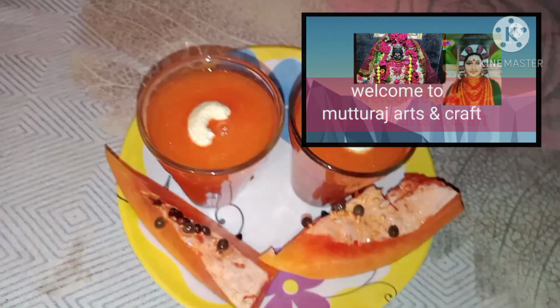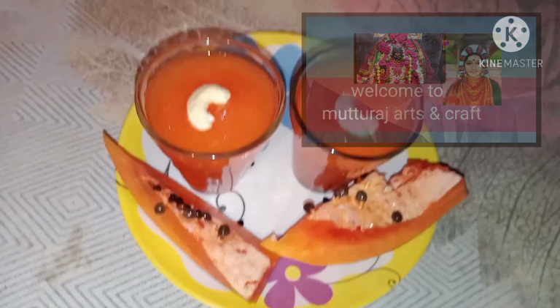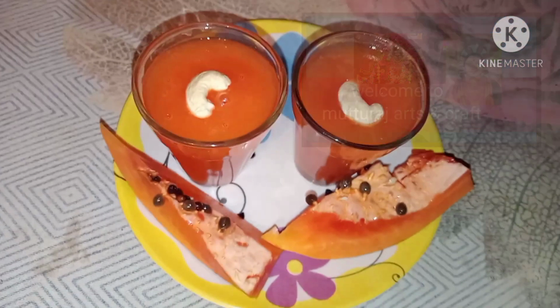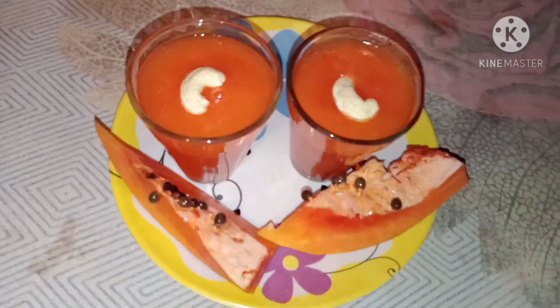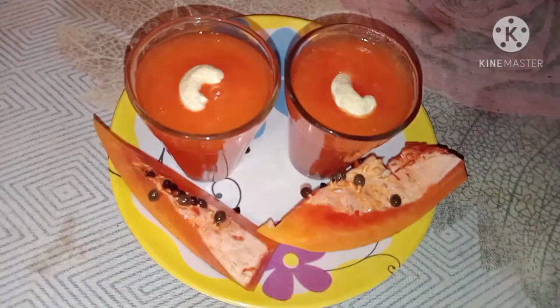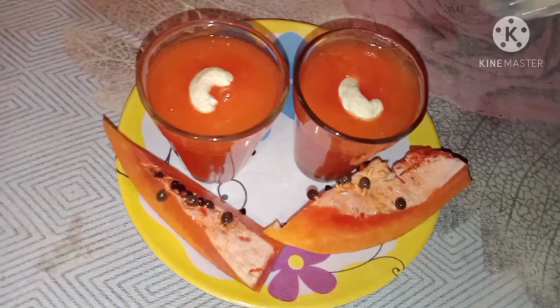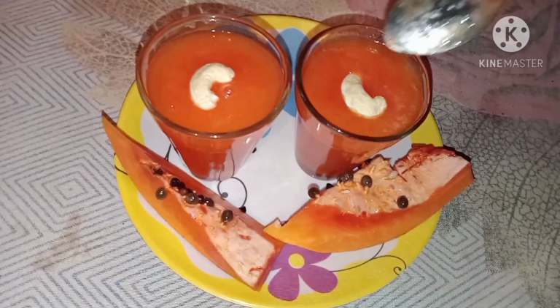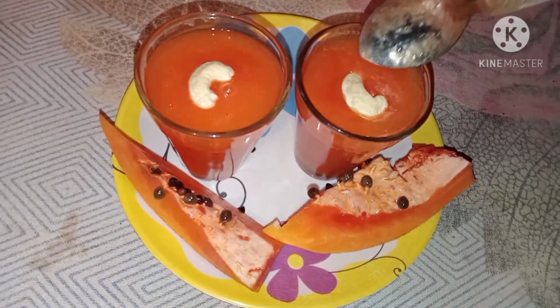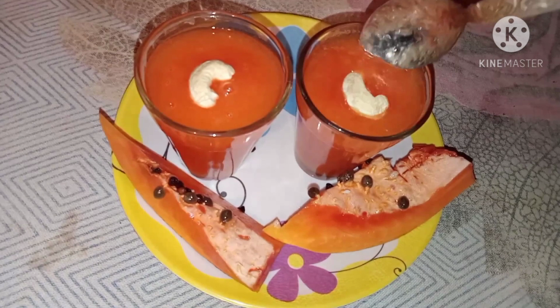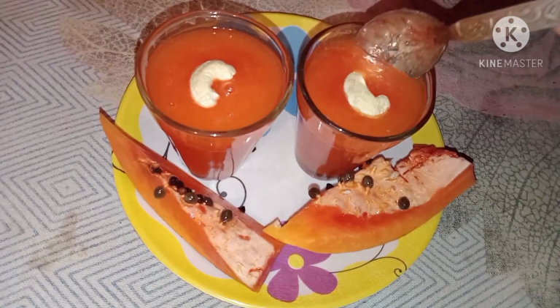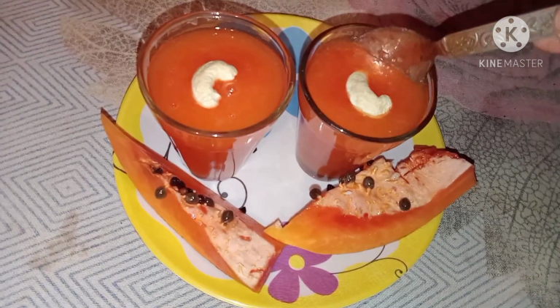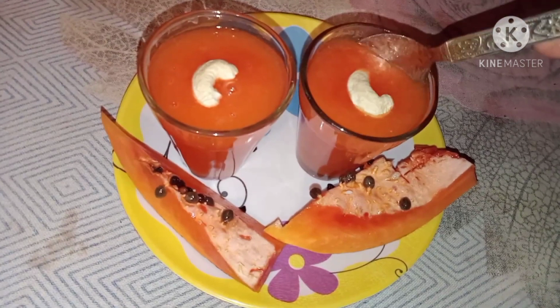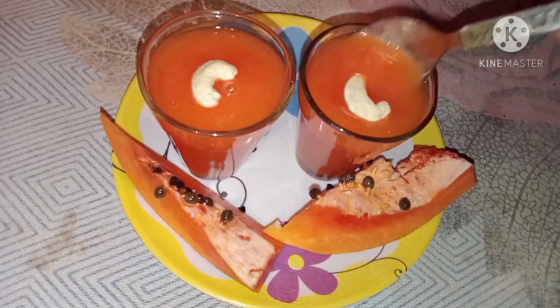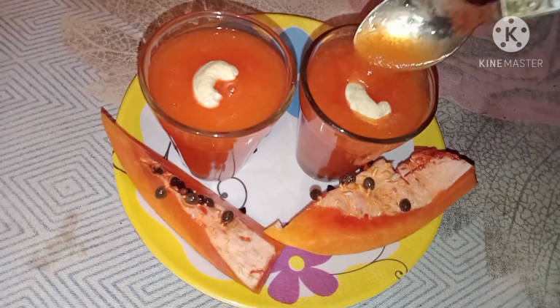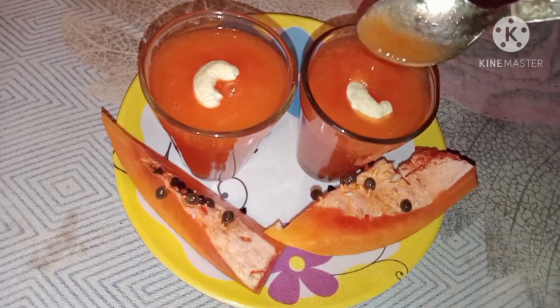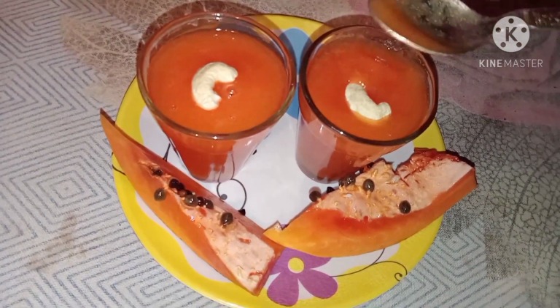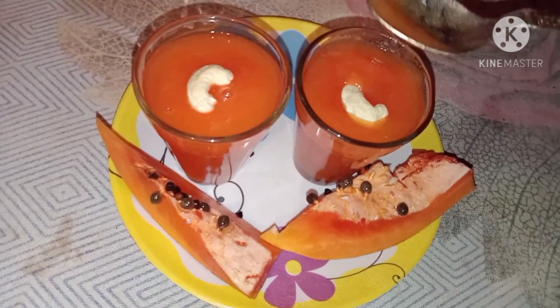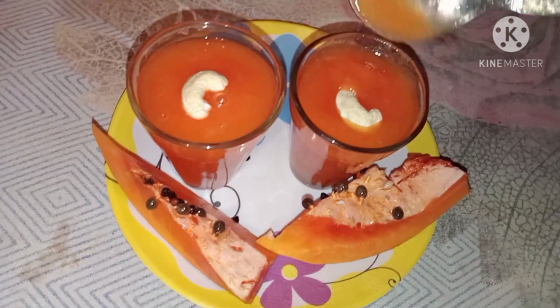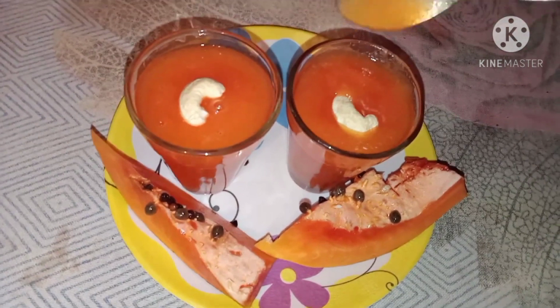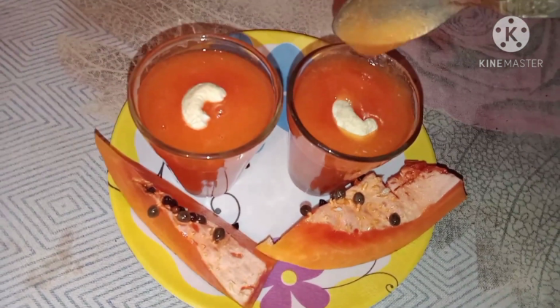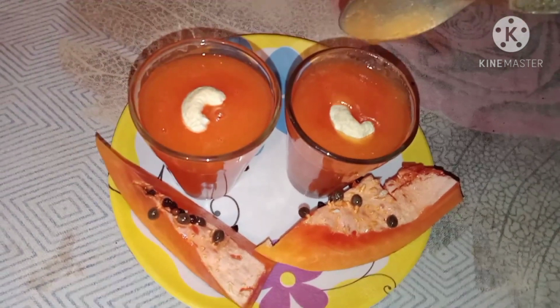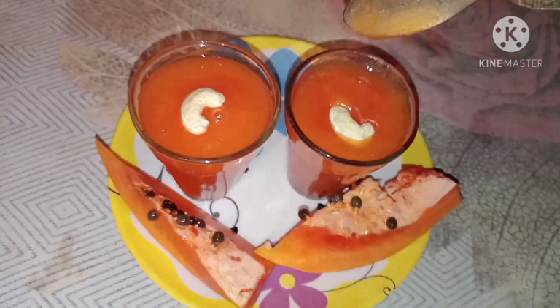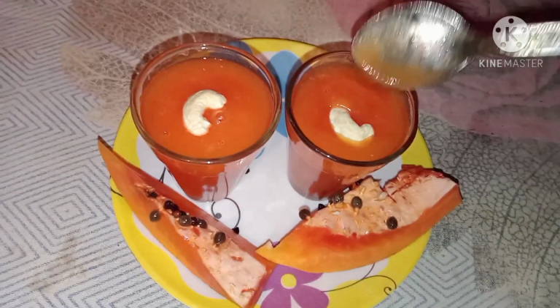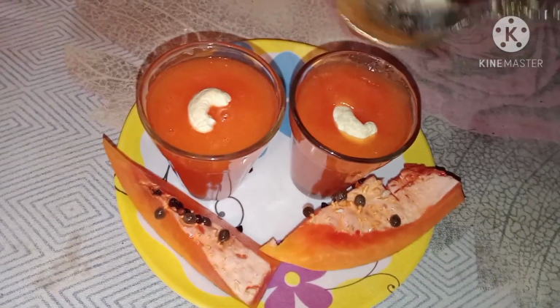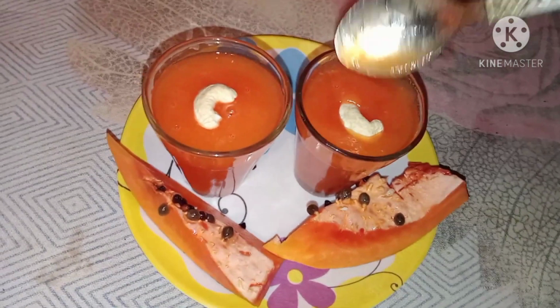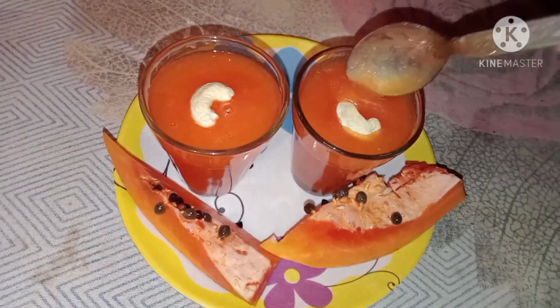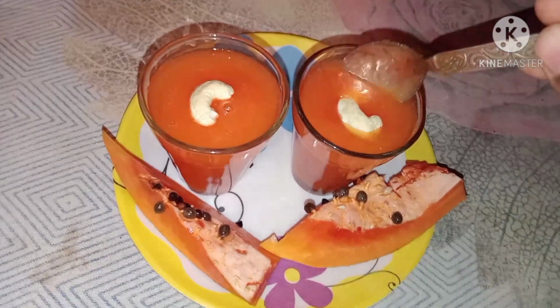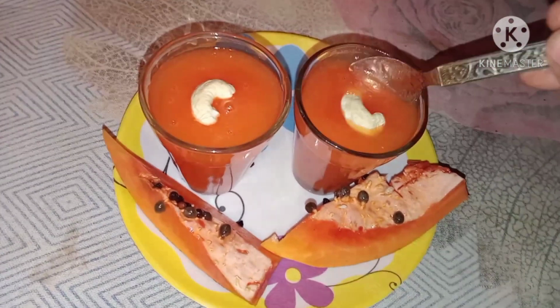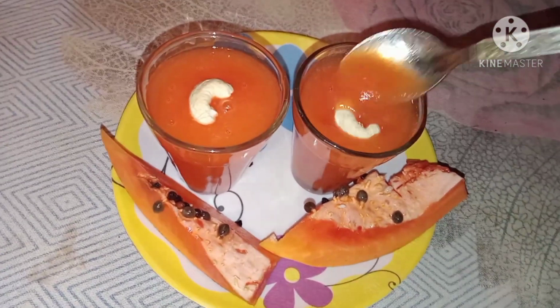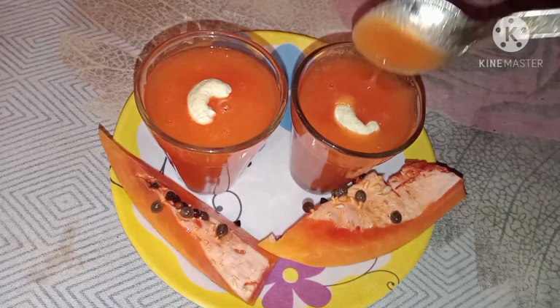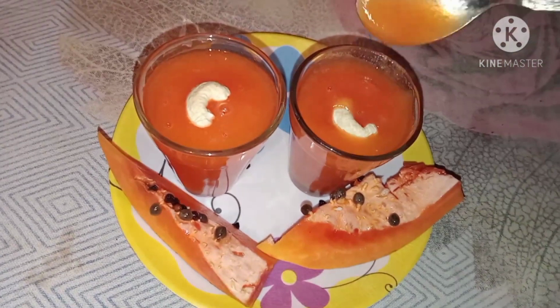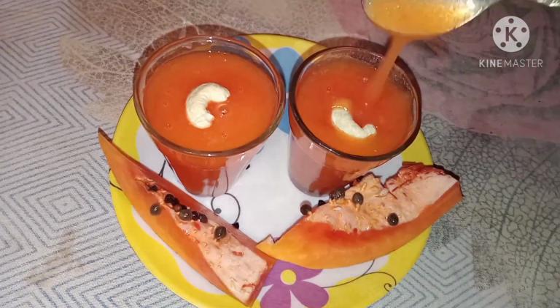Hi friends! I am going to give you a recipe for Popeye honey juice.